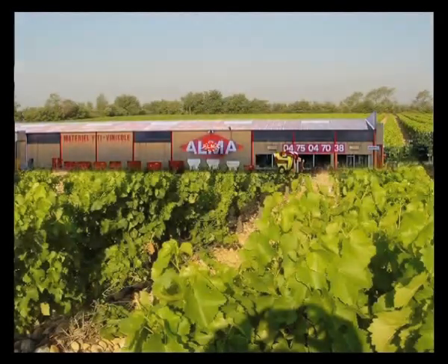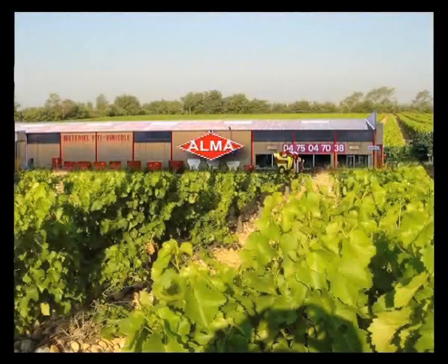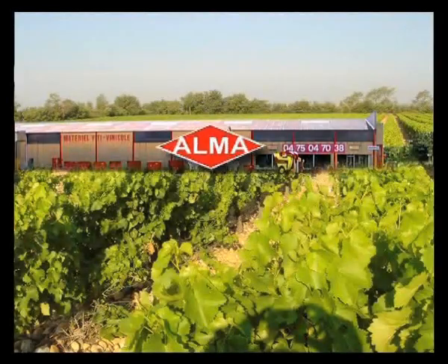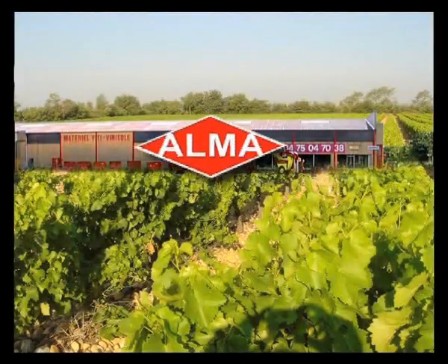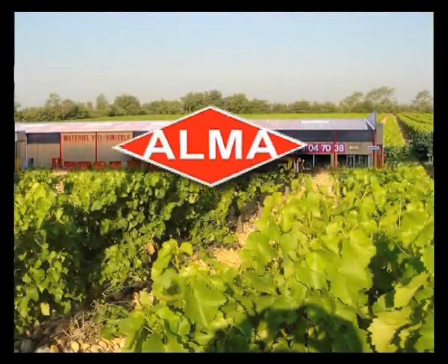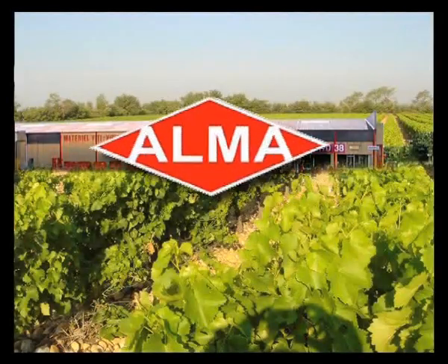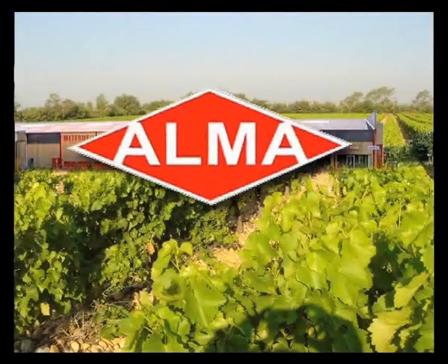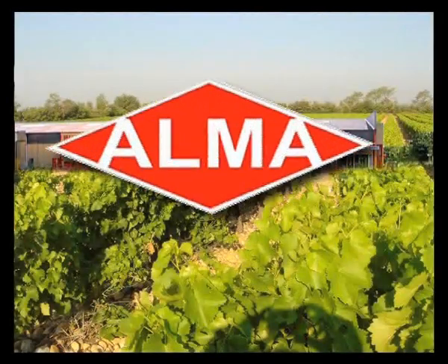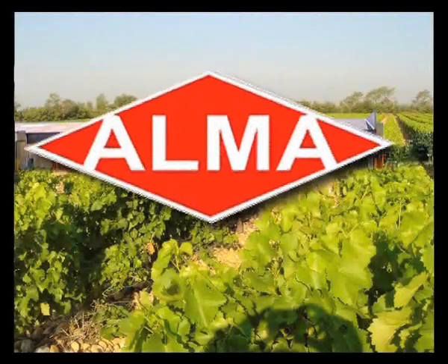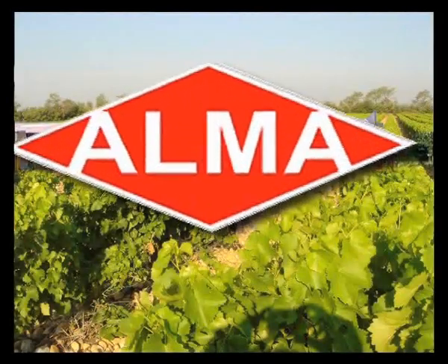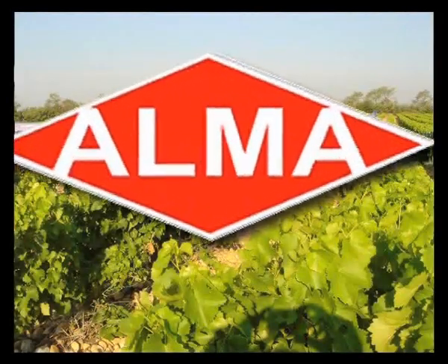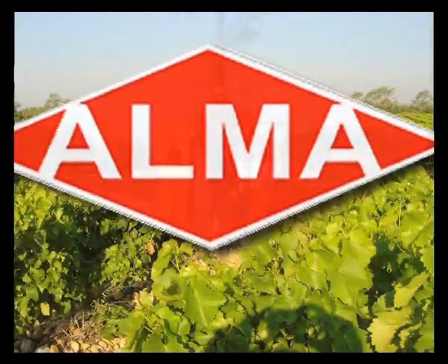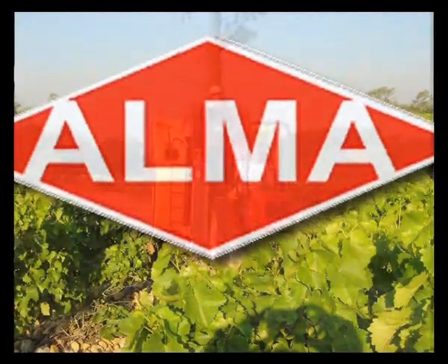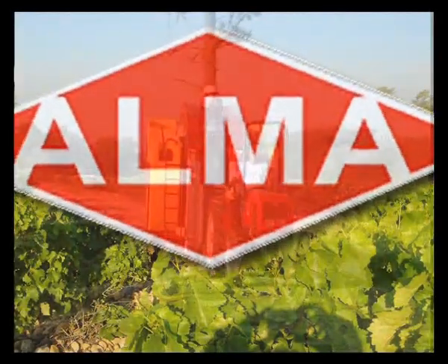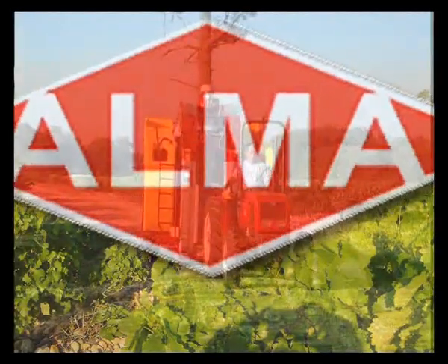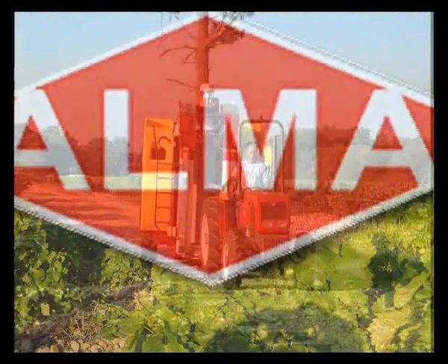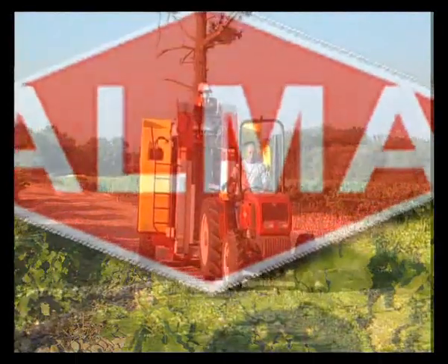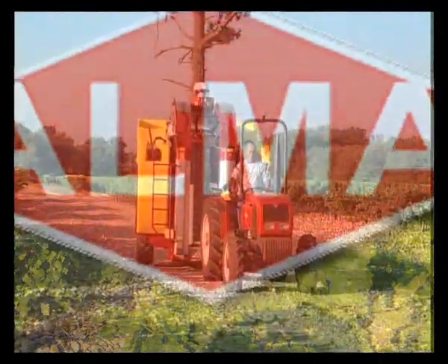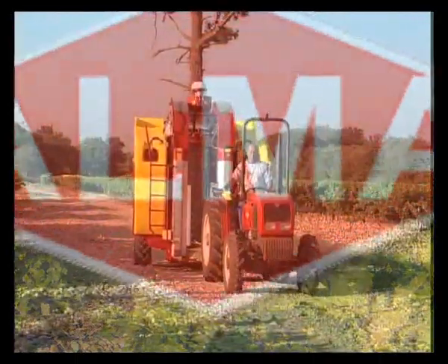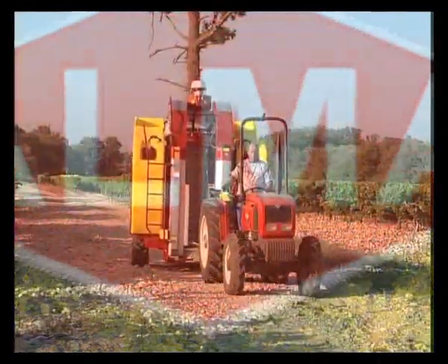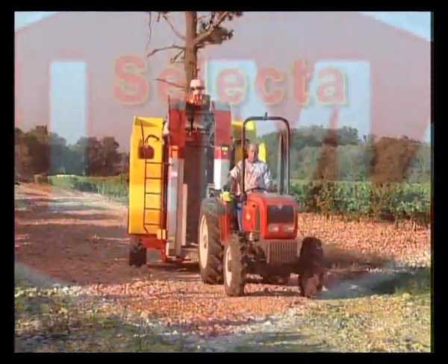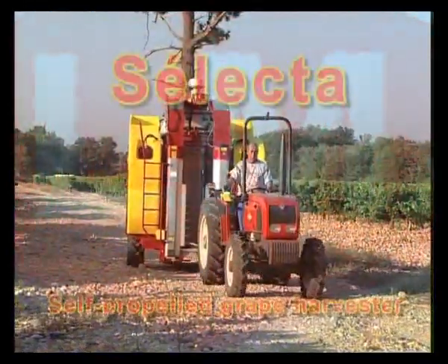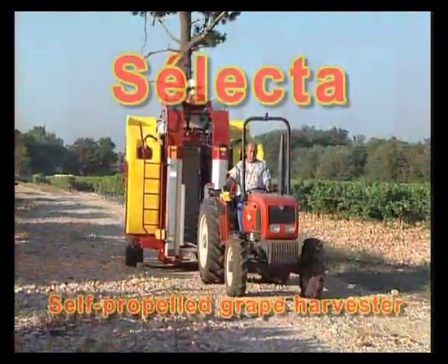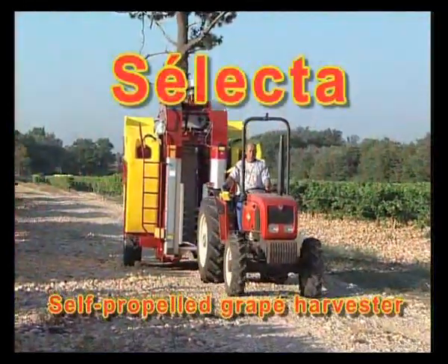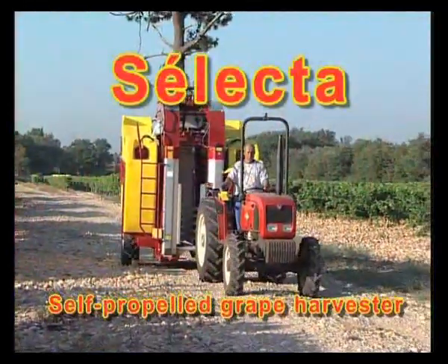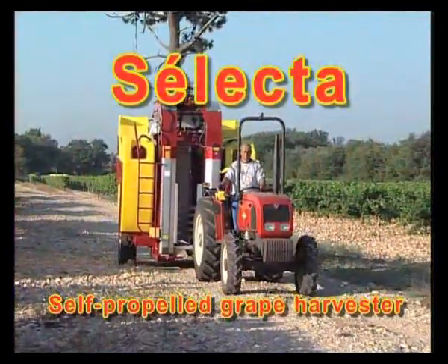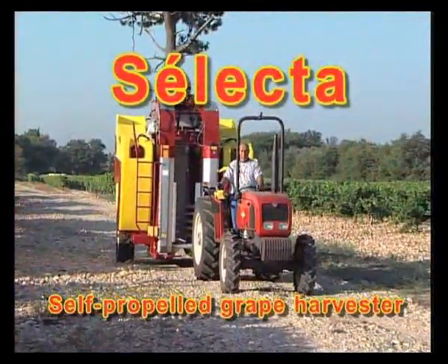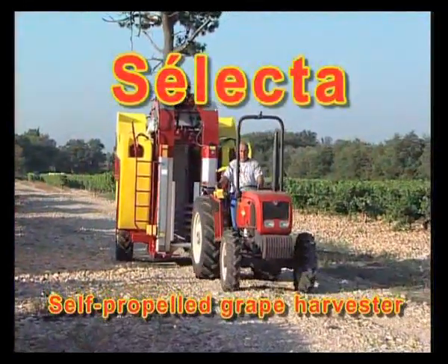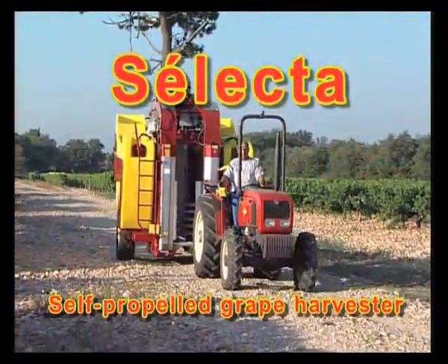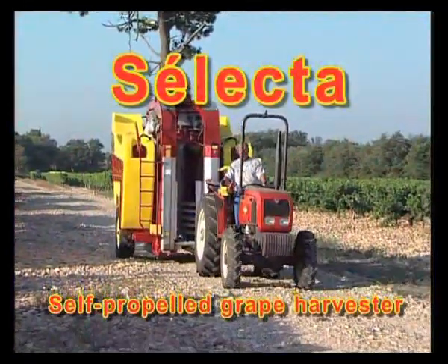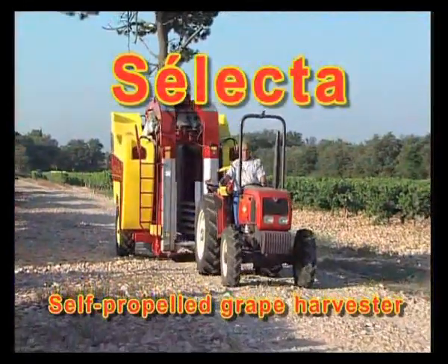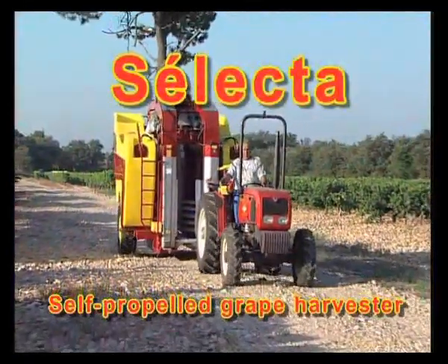Alma, a French manufacturer of agricultural equipment, would like to present Selector, its self-propelled grape harvester.